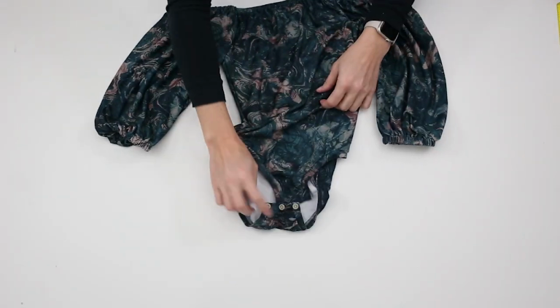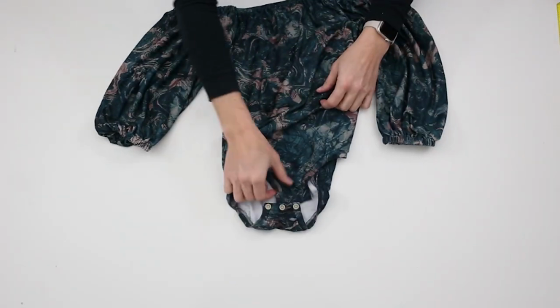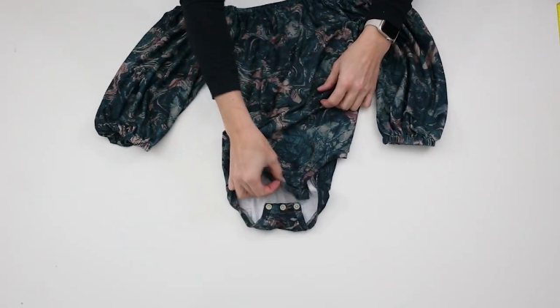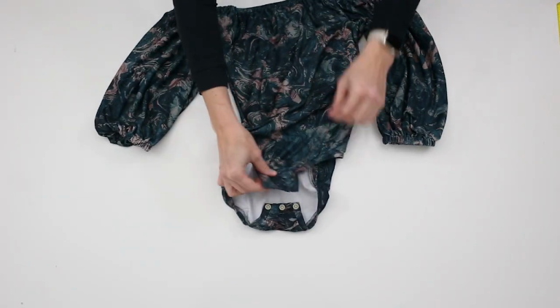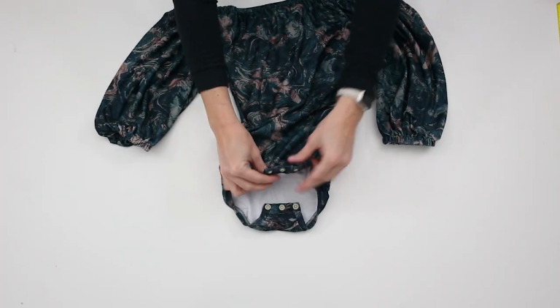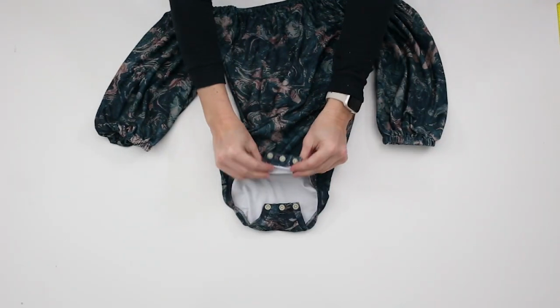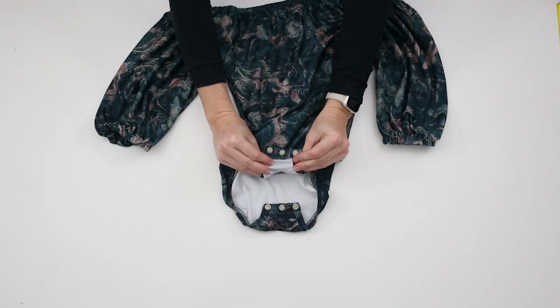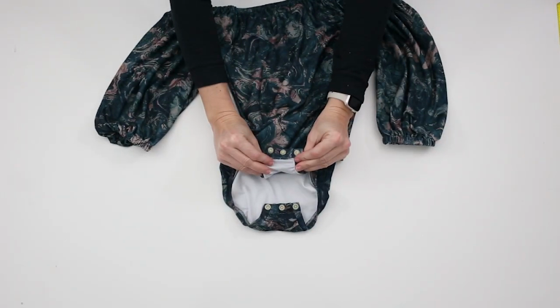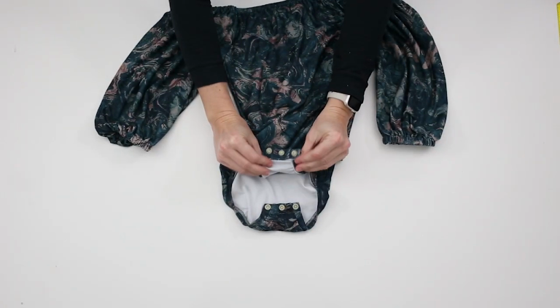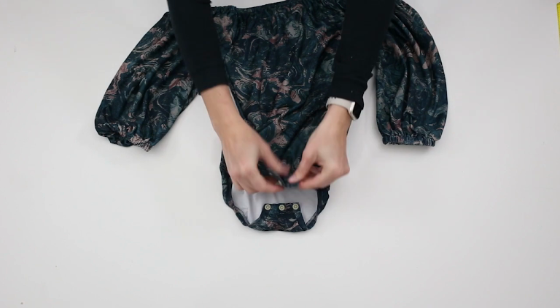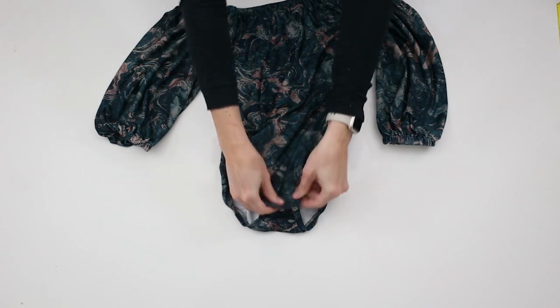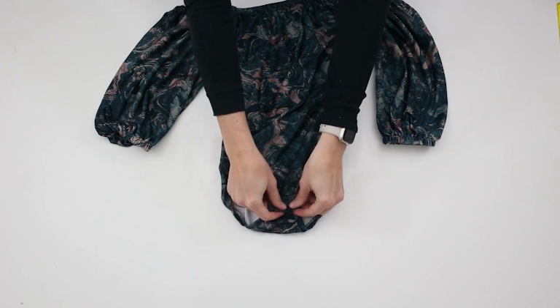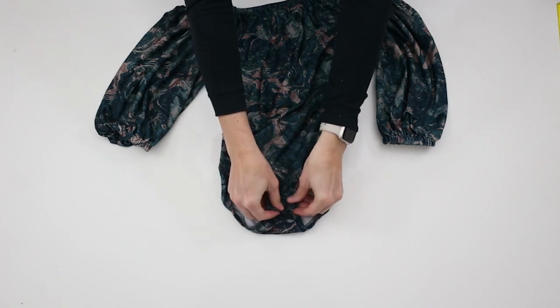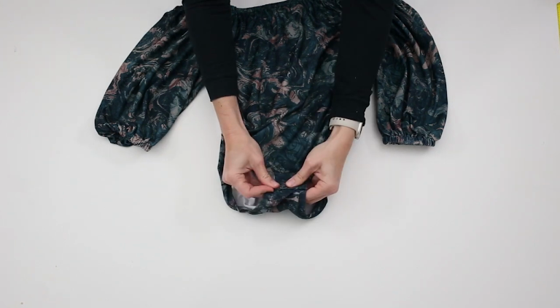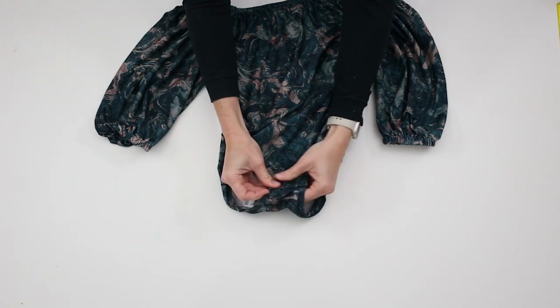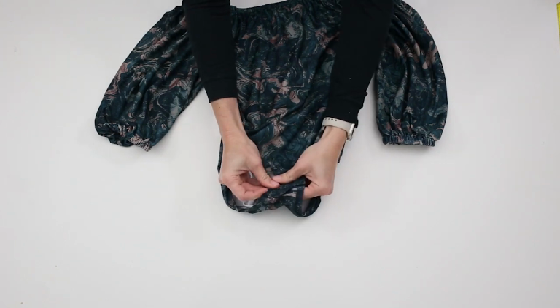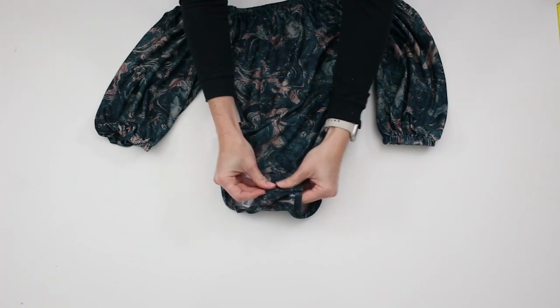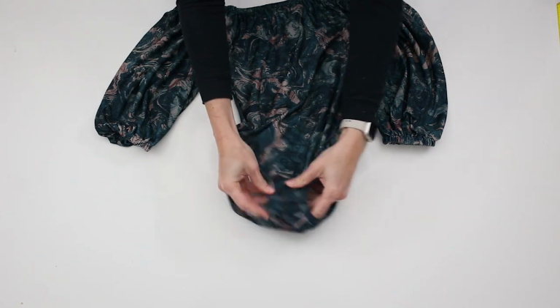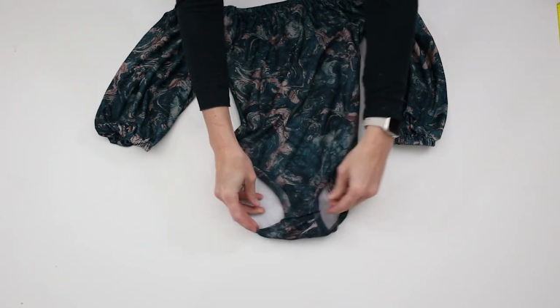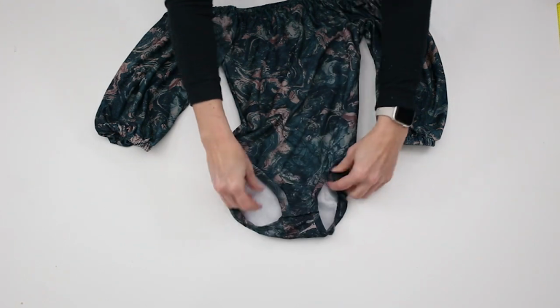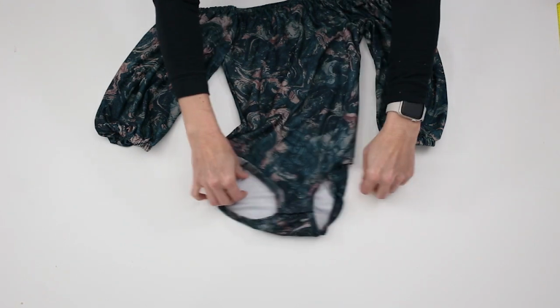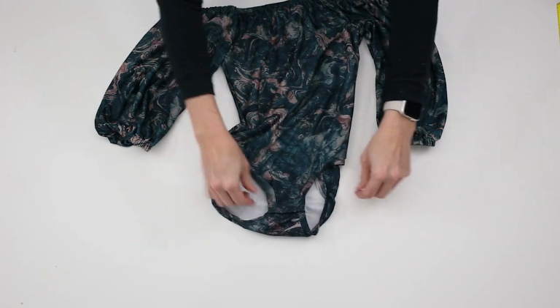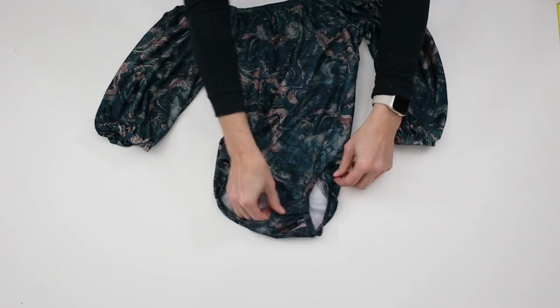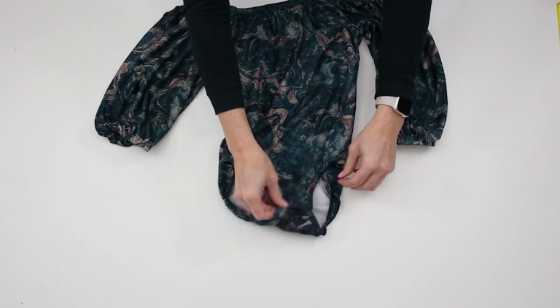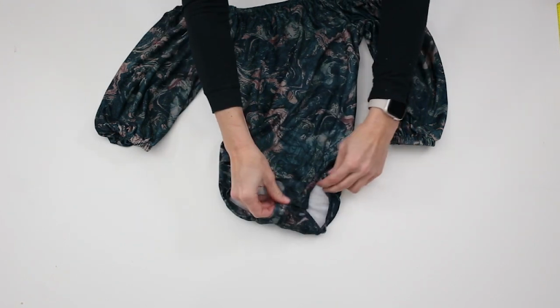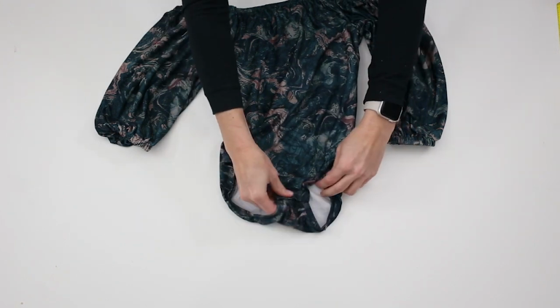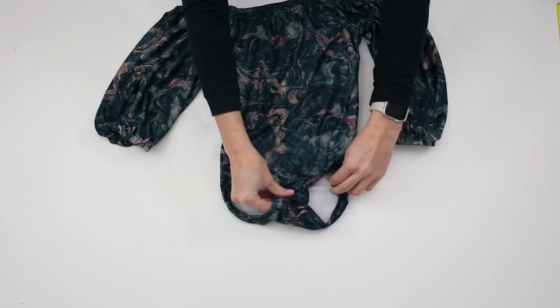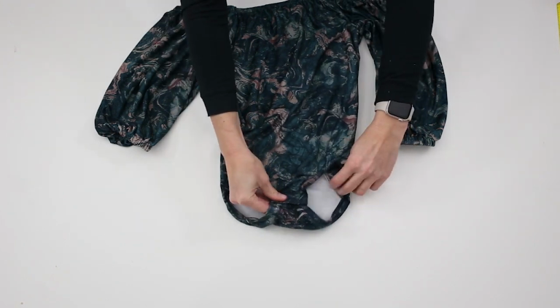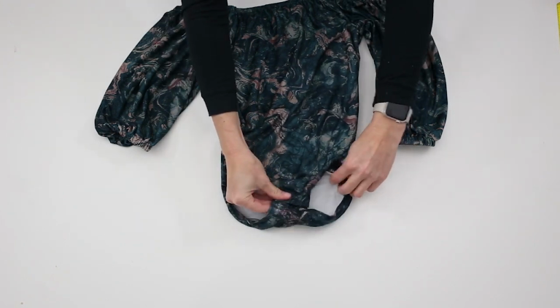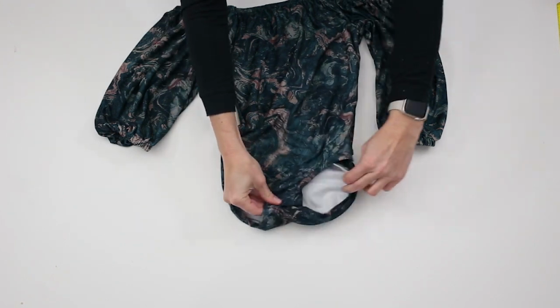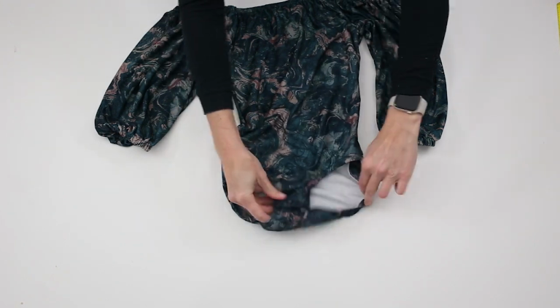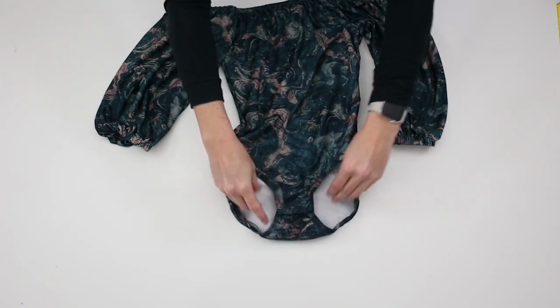You're now finished! Thank you for joining us for Styla's Asbury Sew Along and we hope to see you next time.